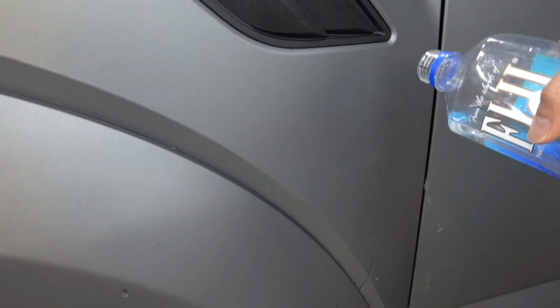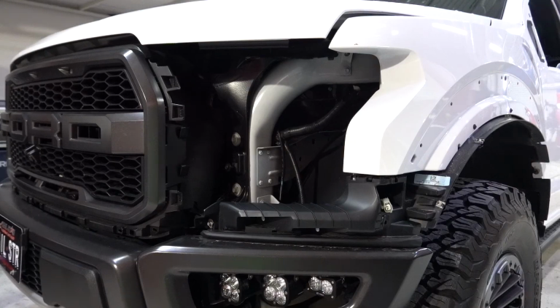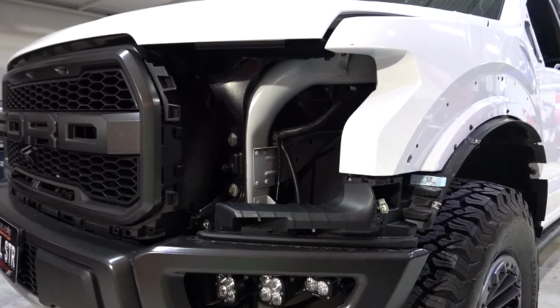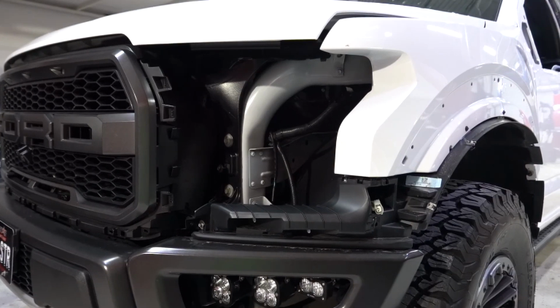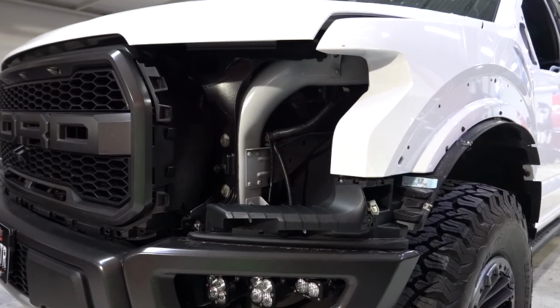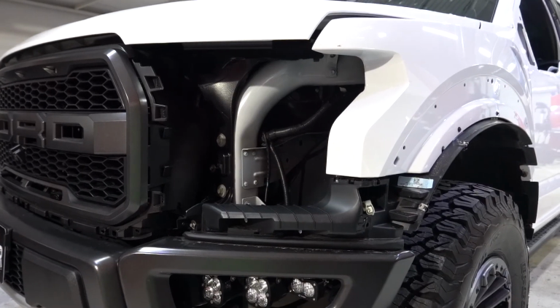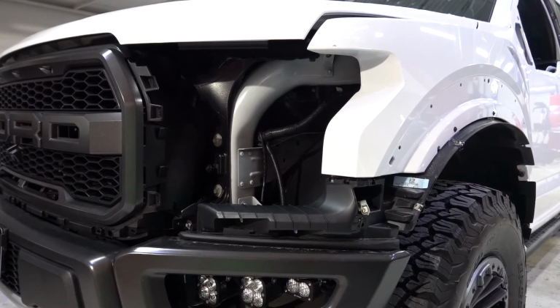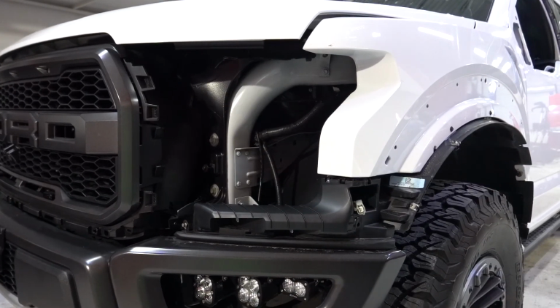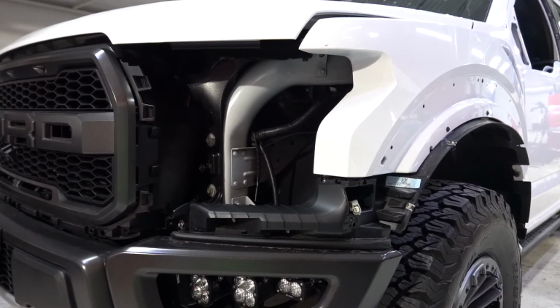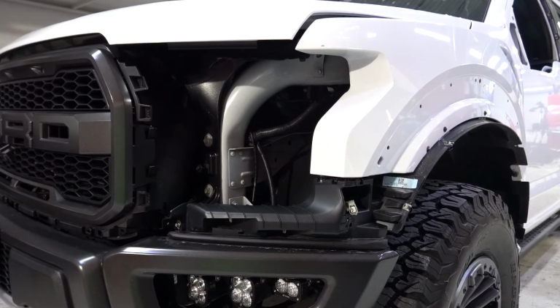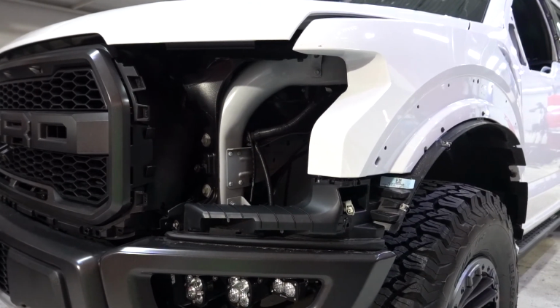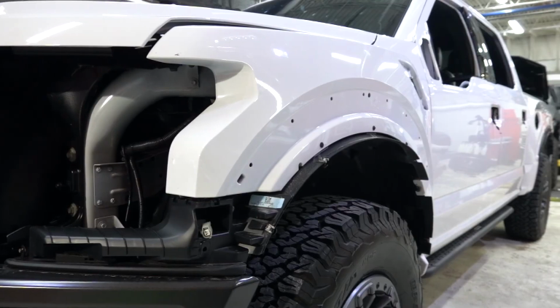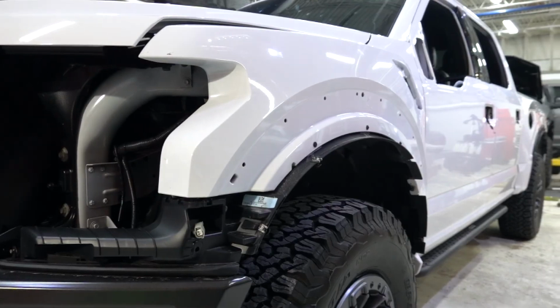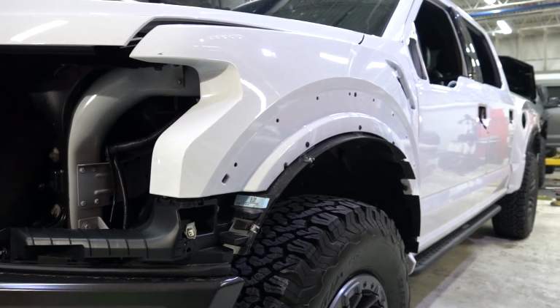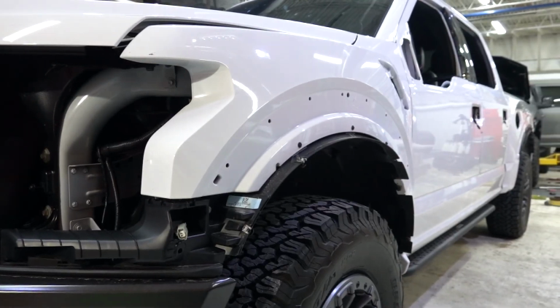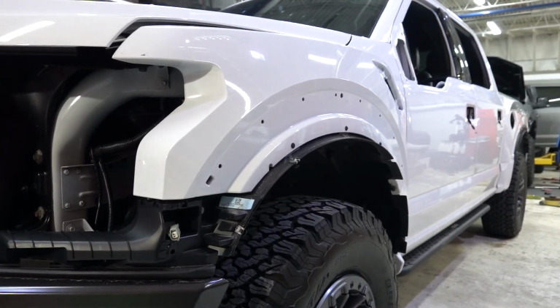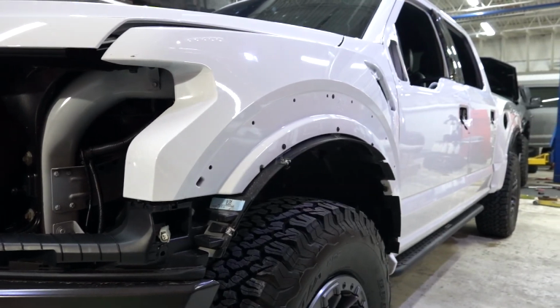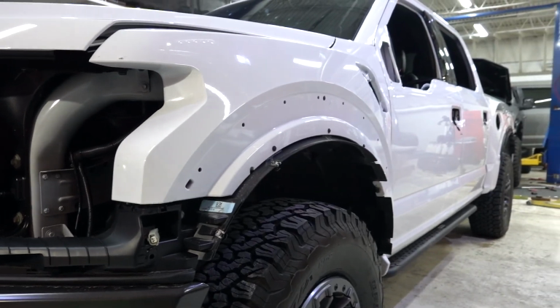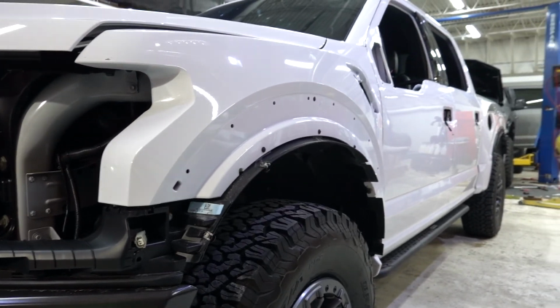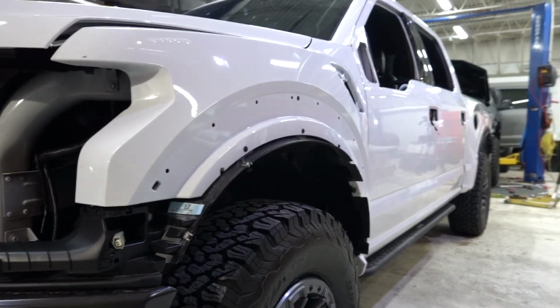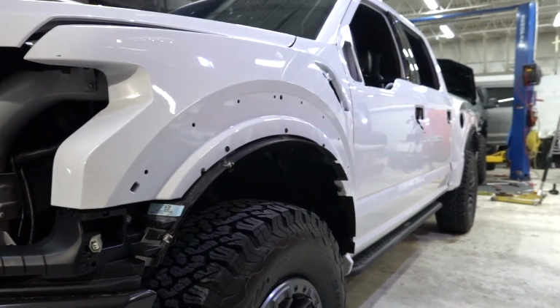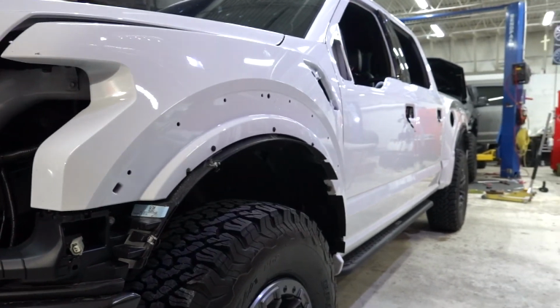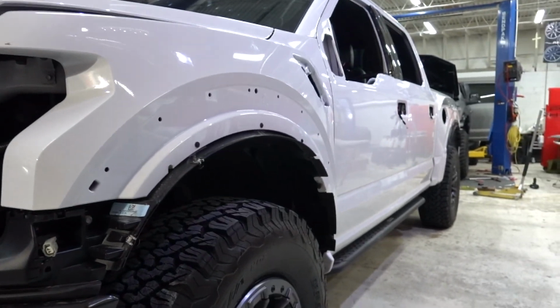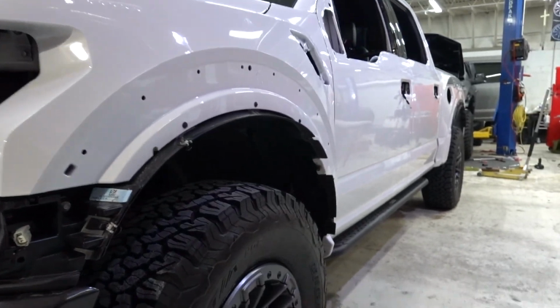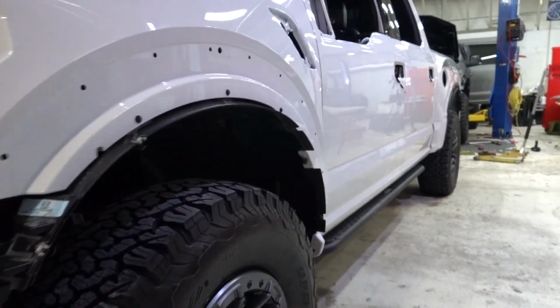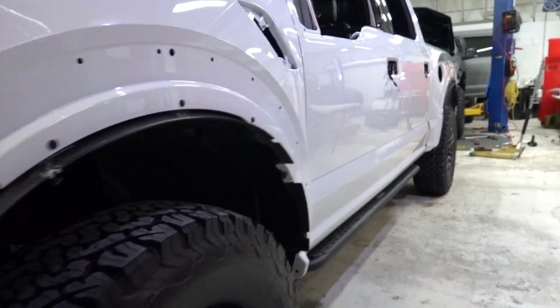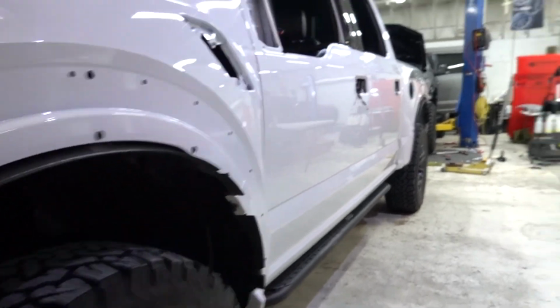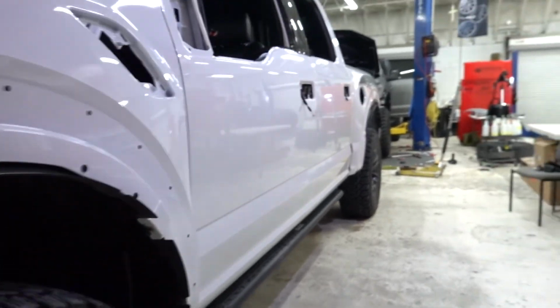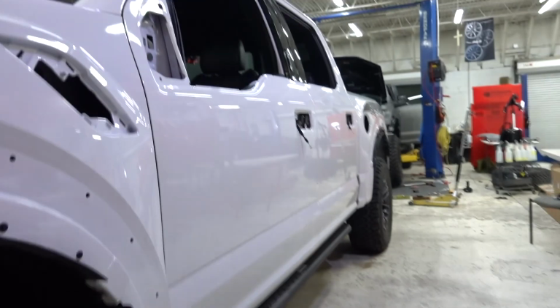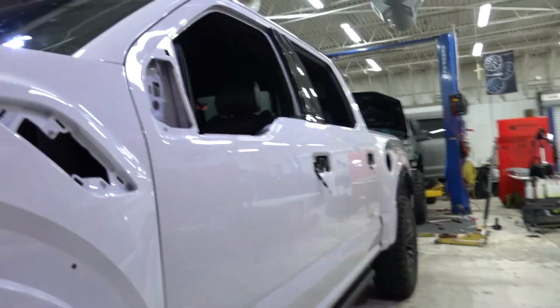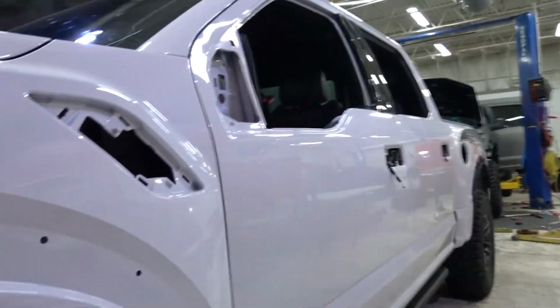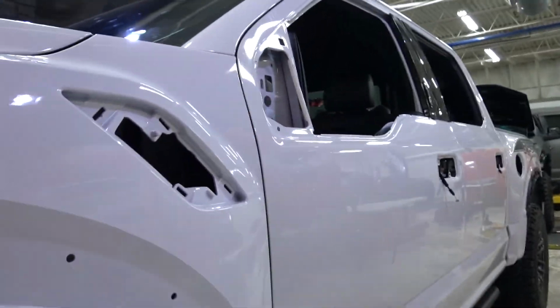Another vinyl wrap project for a Raptor. It's crazy how cars come in twos — it seems like every time we do something here.